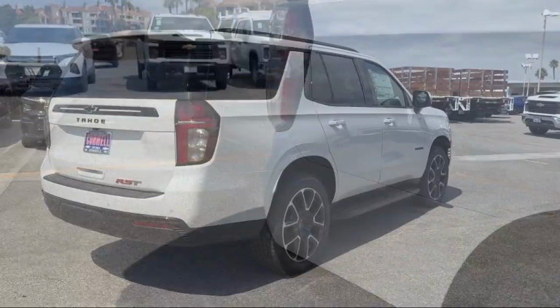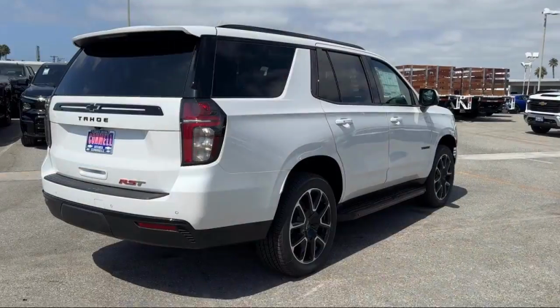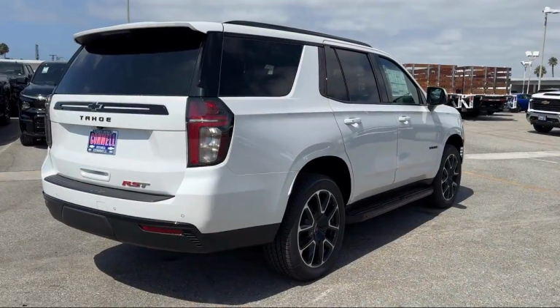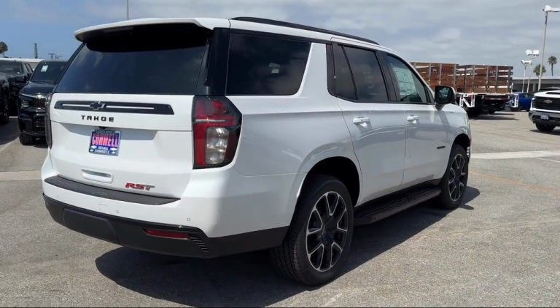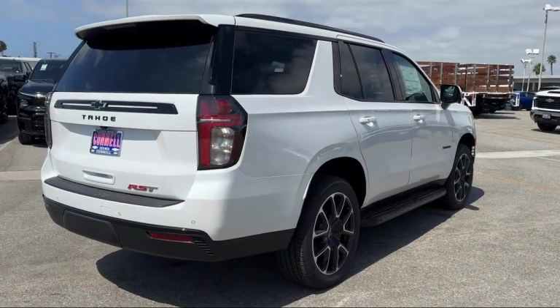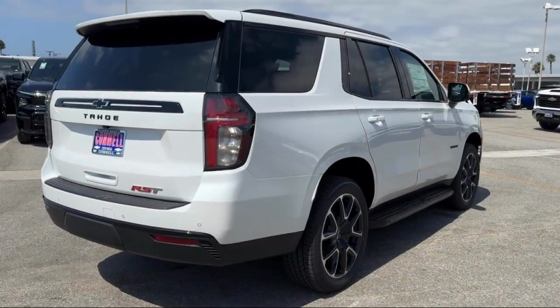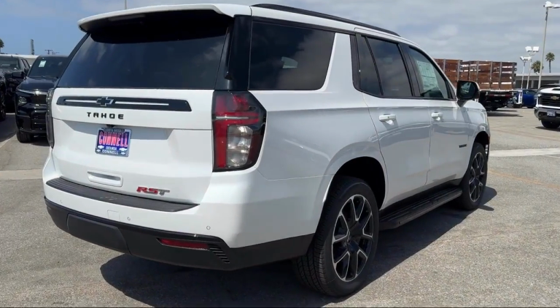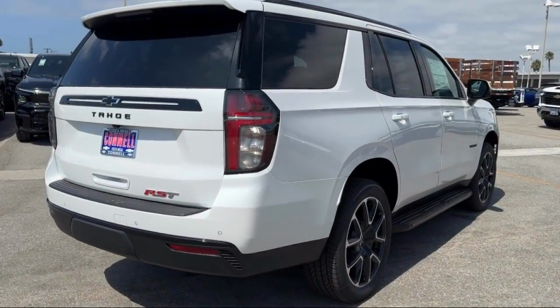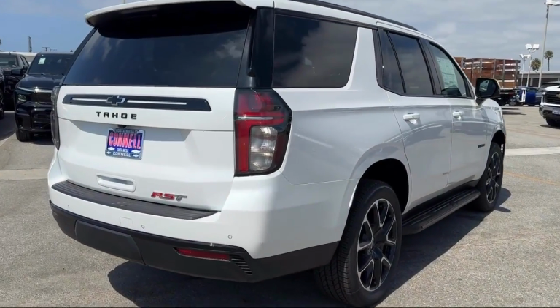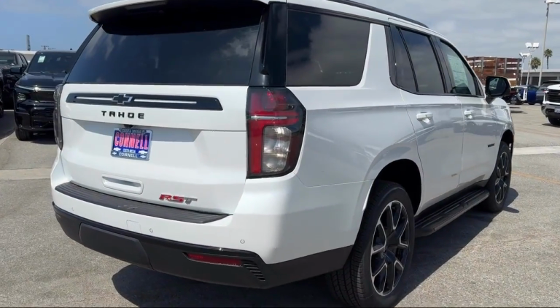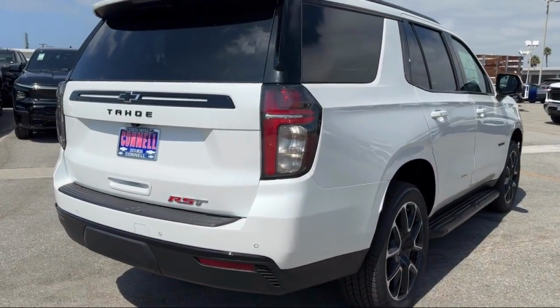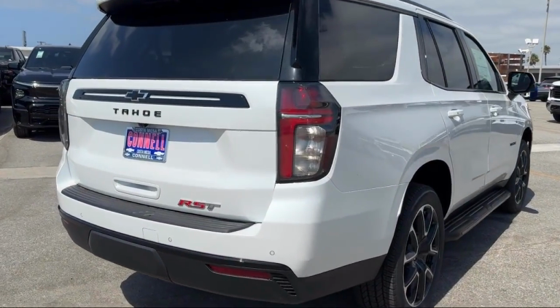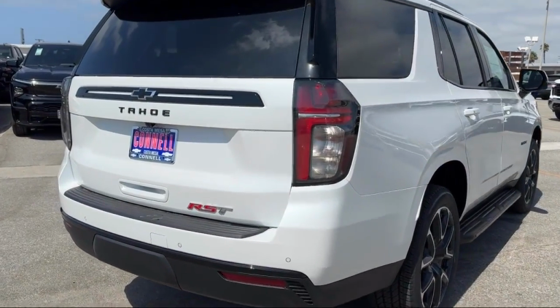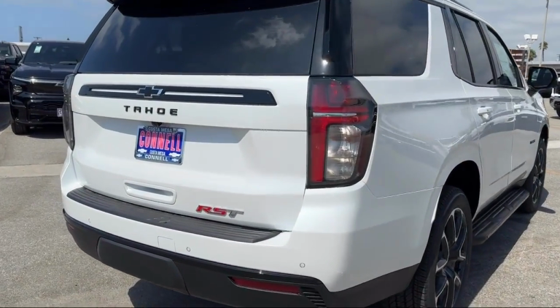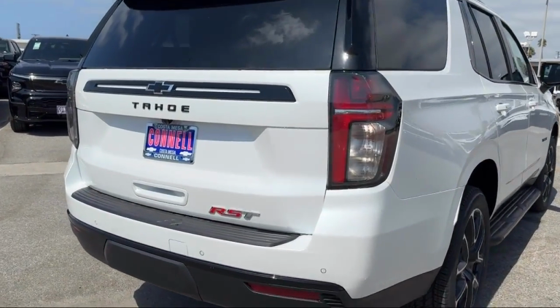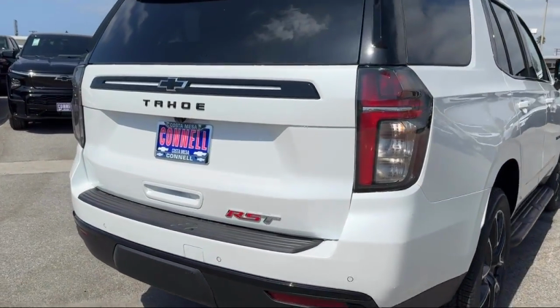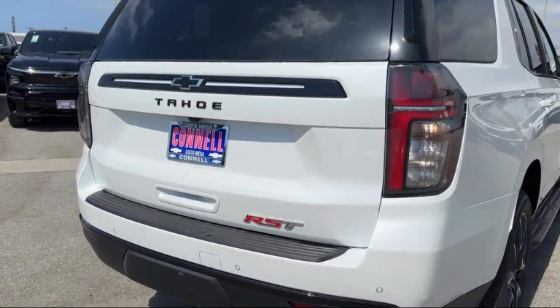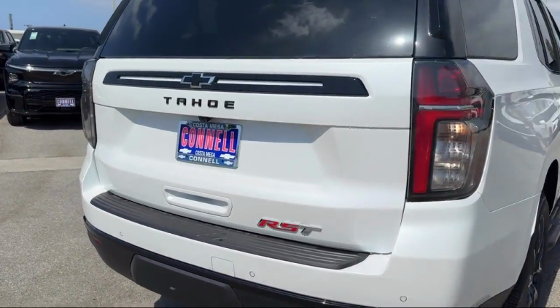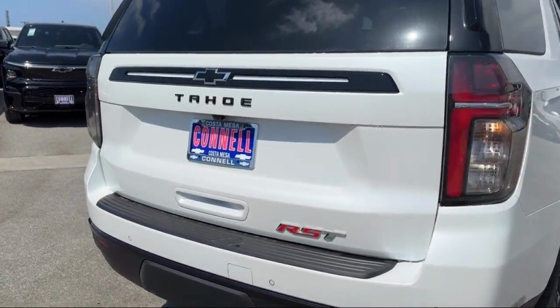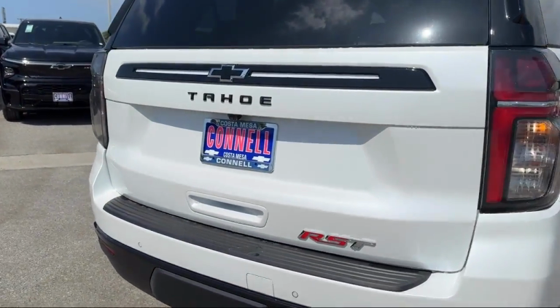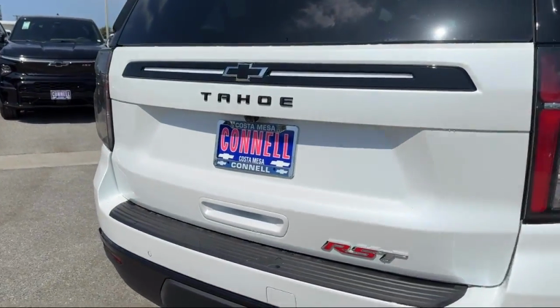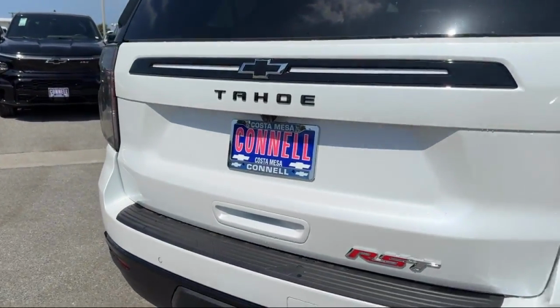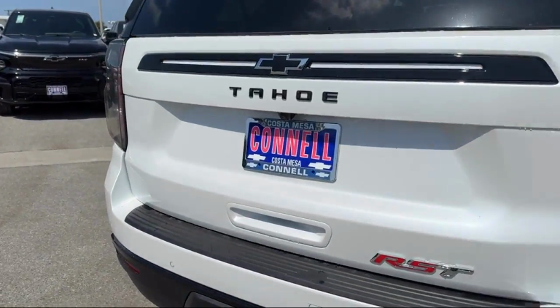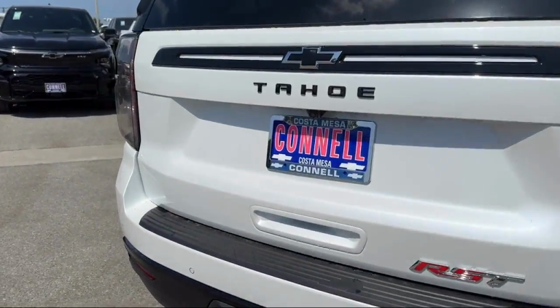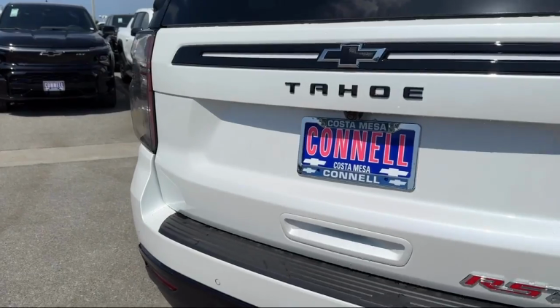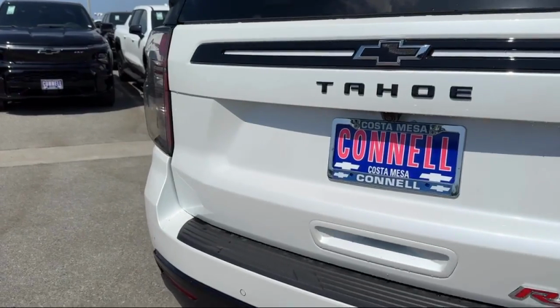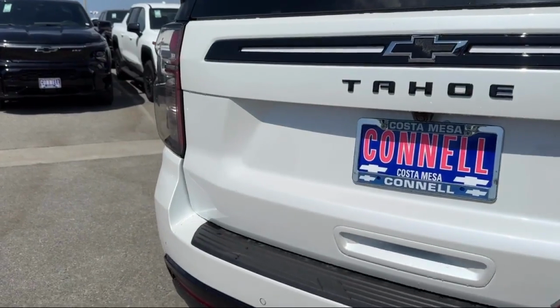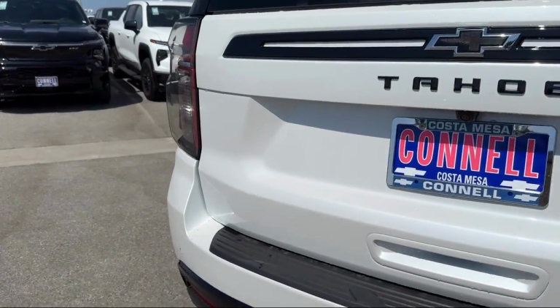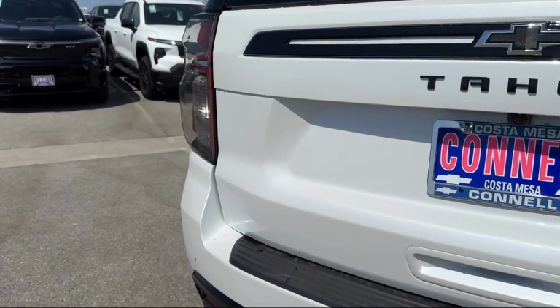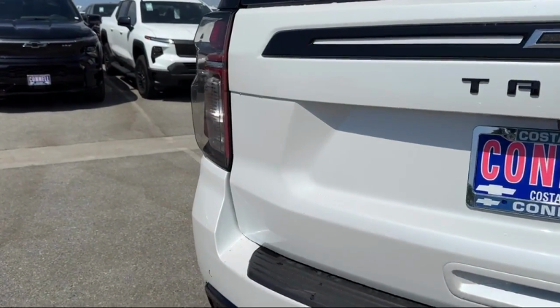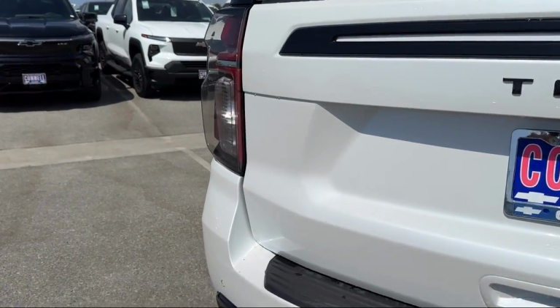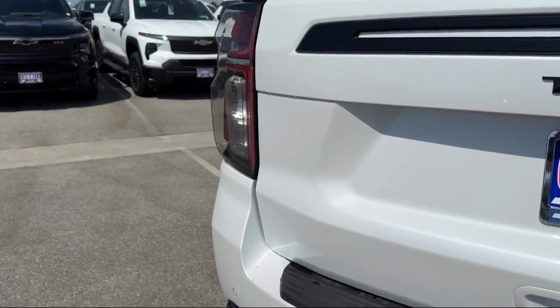It also features seat memory, auxiliary audio input, variable speed intermittent wipers, and leather seating.